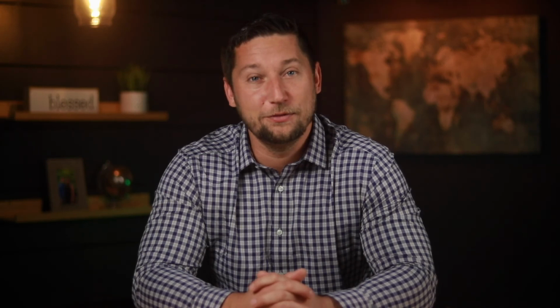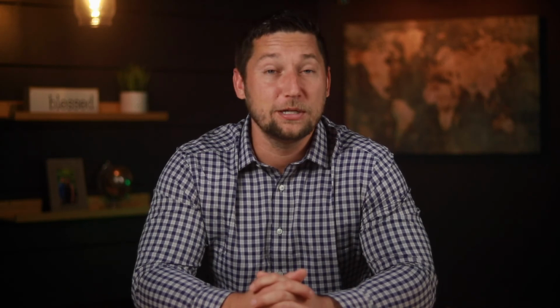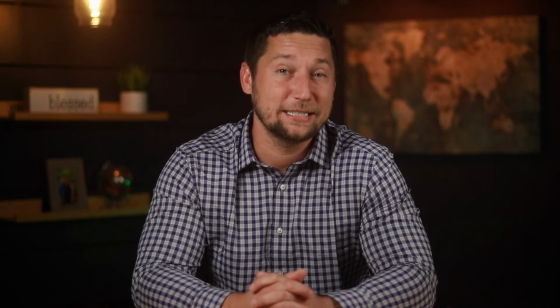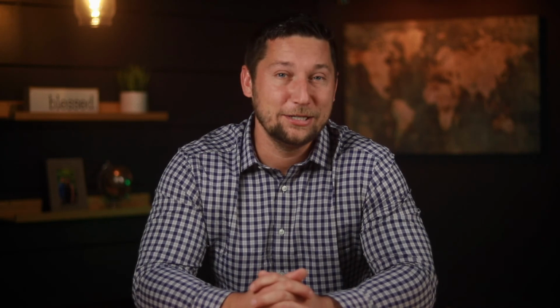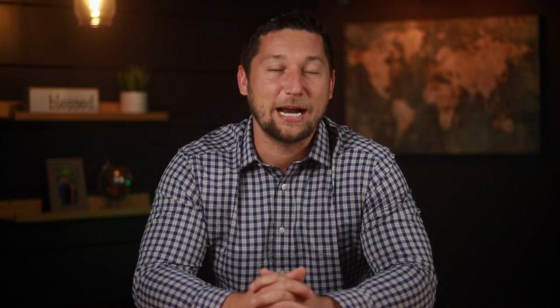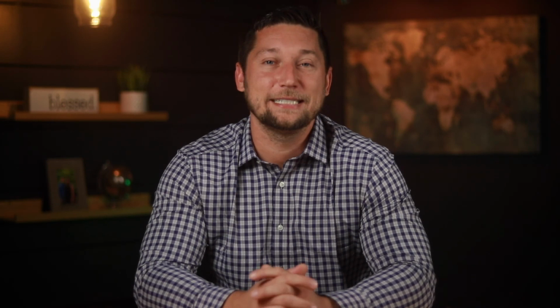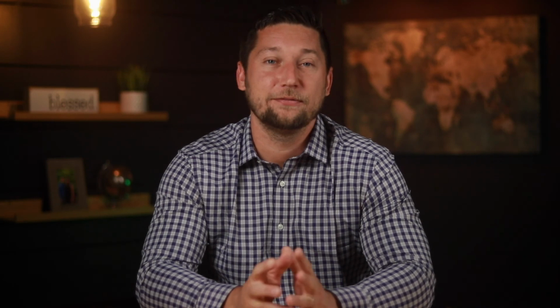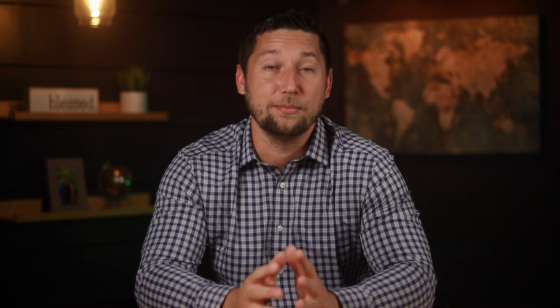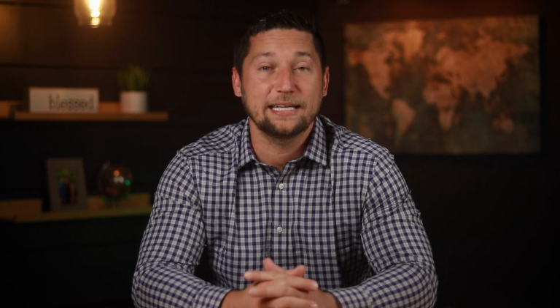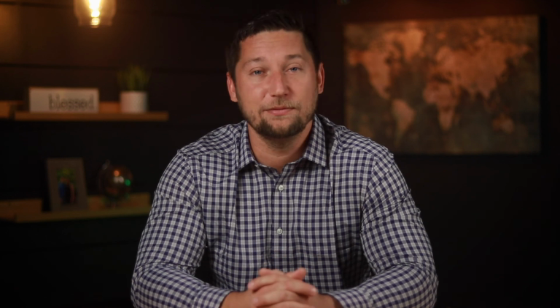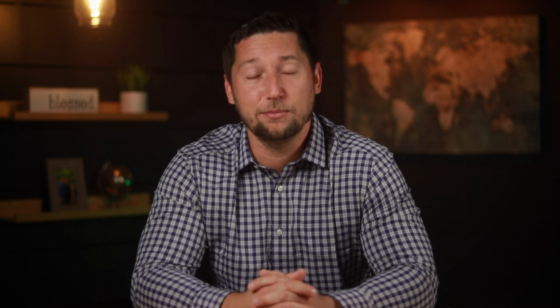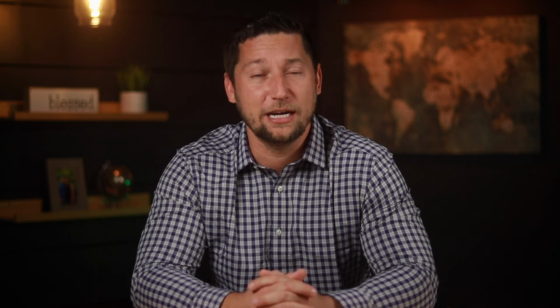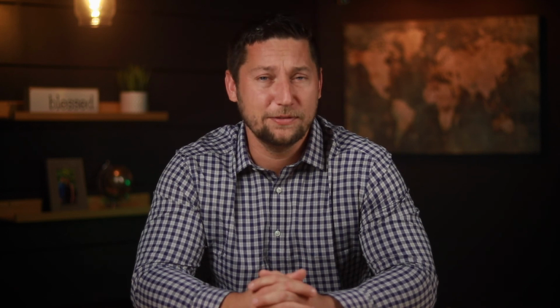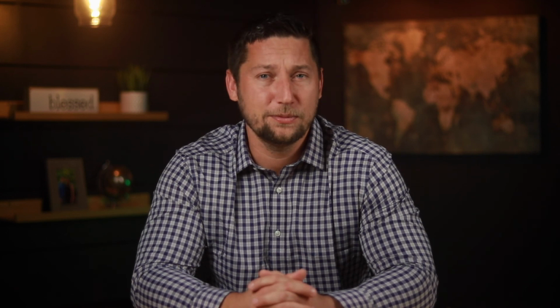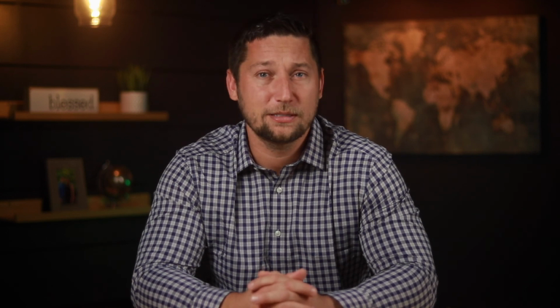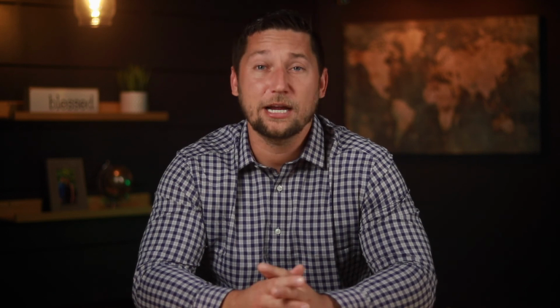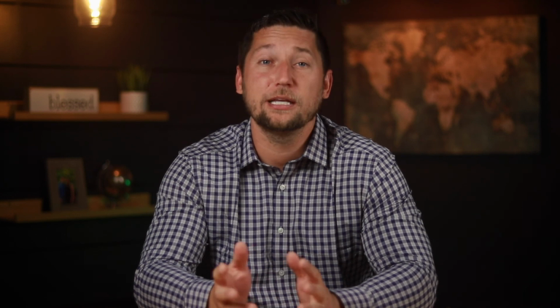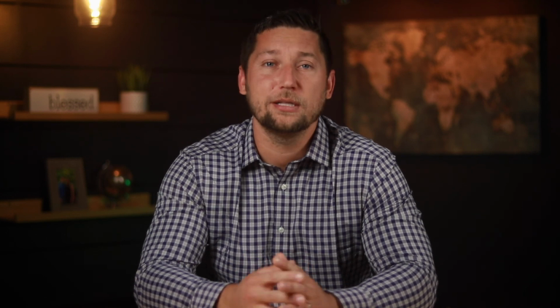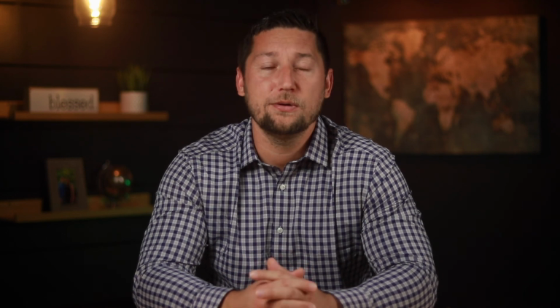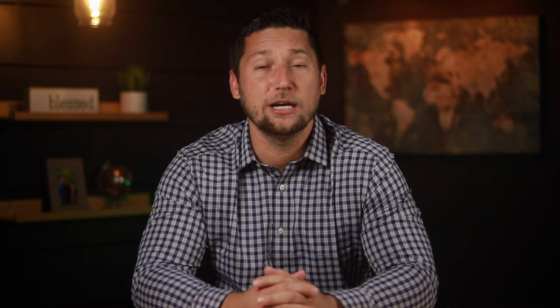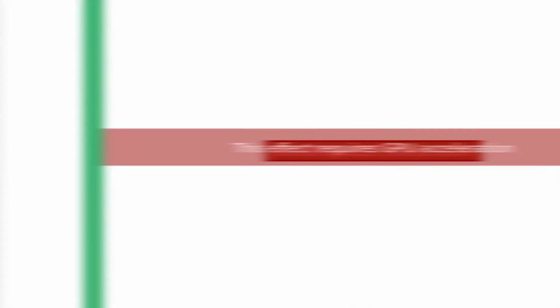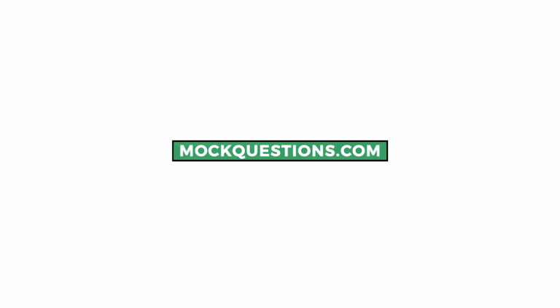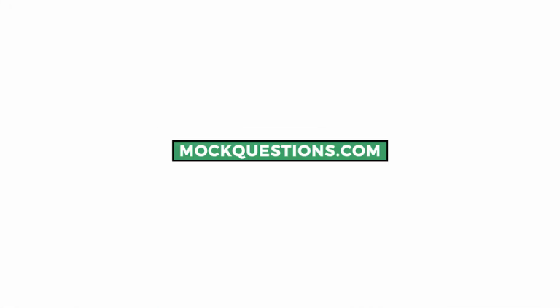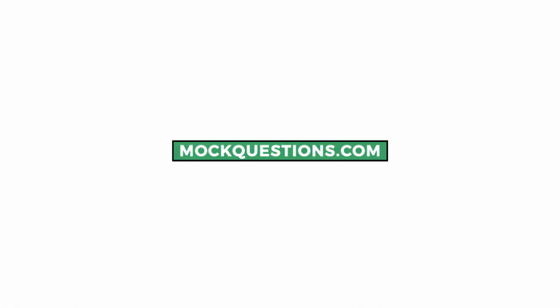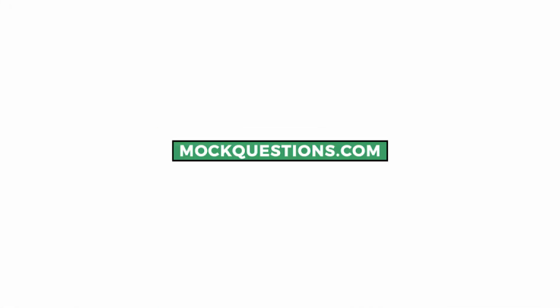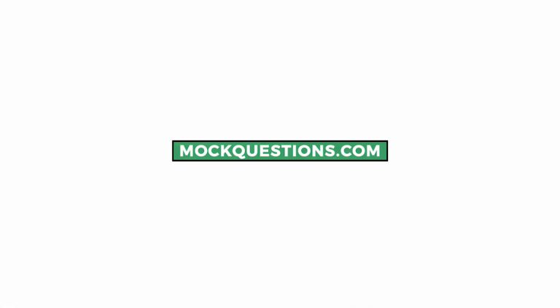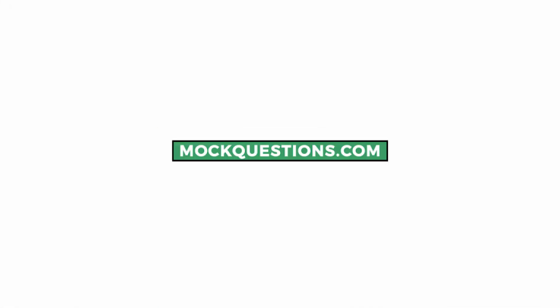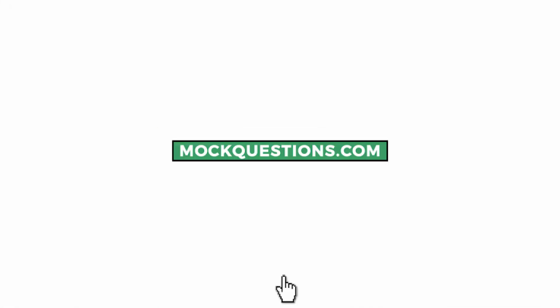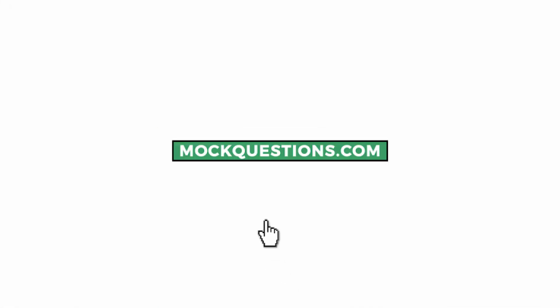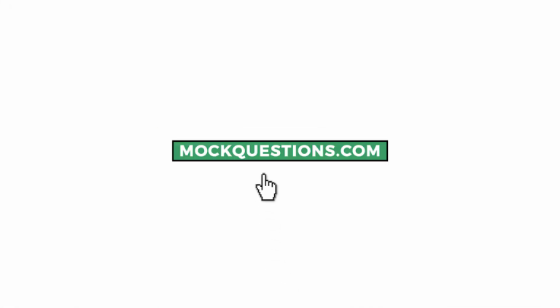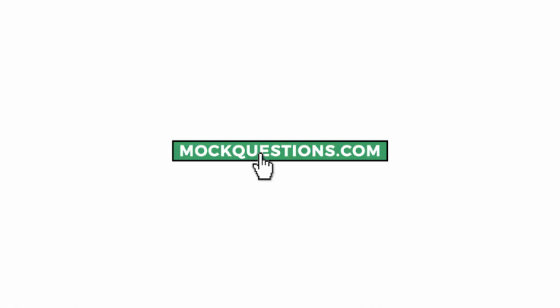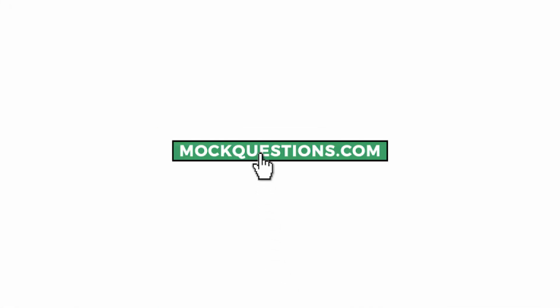Thank you for watching. If you want to continue practicing for your backend developer interview, click our link below or head over to MockQuestions.com today and get started.